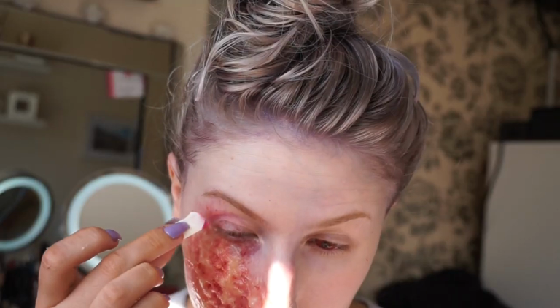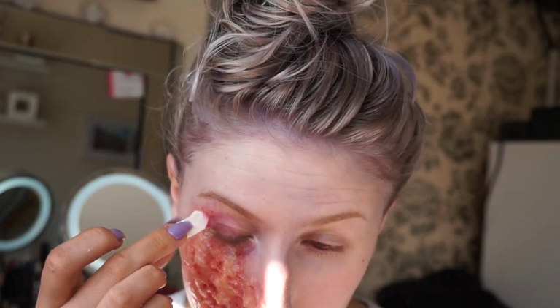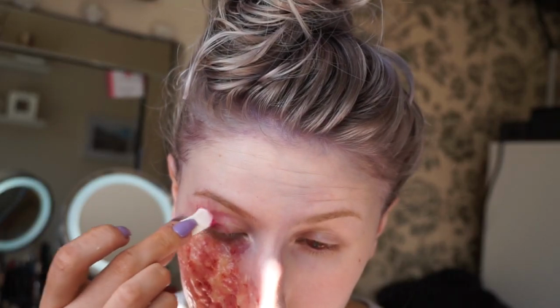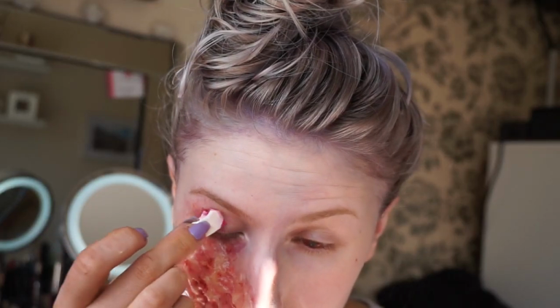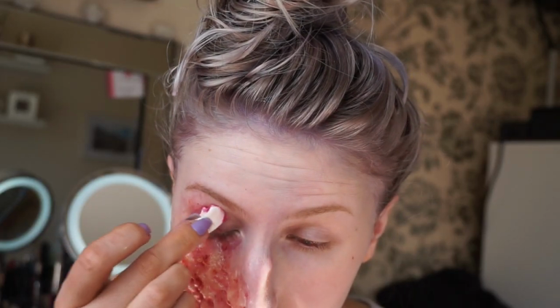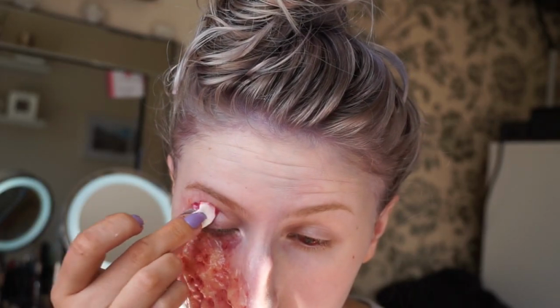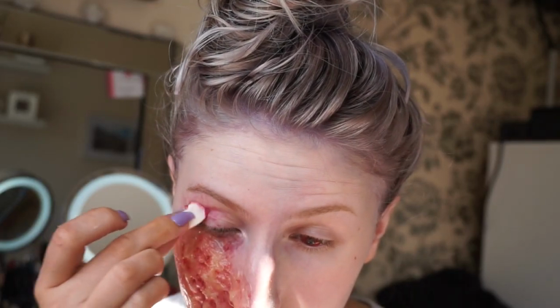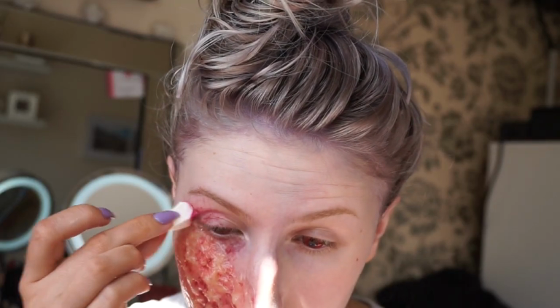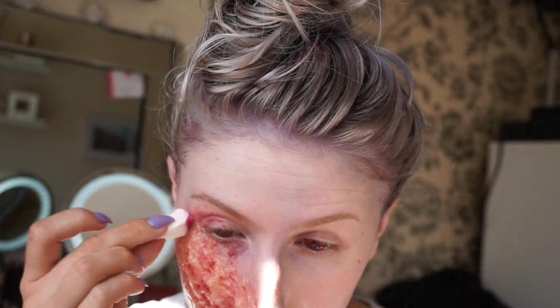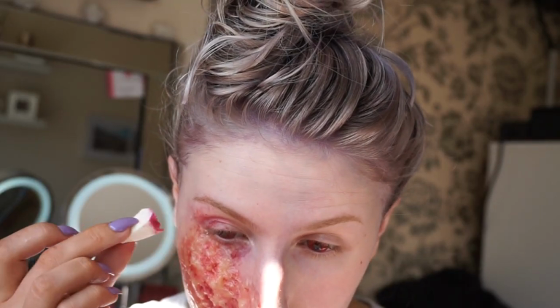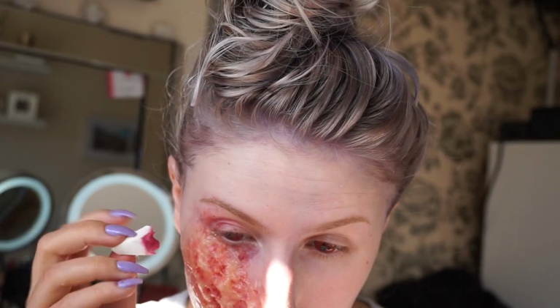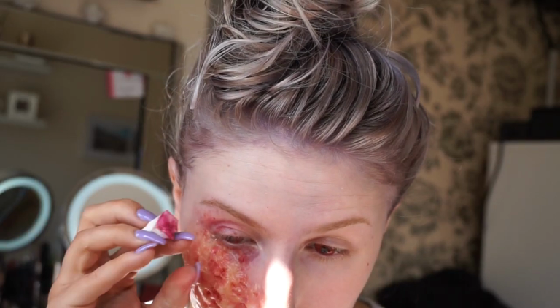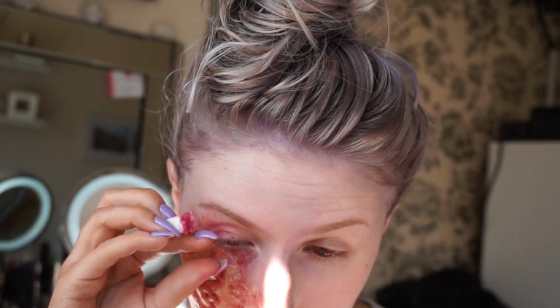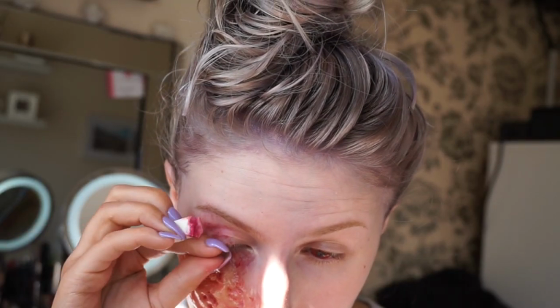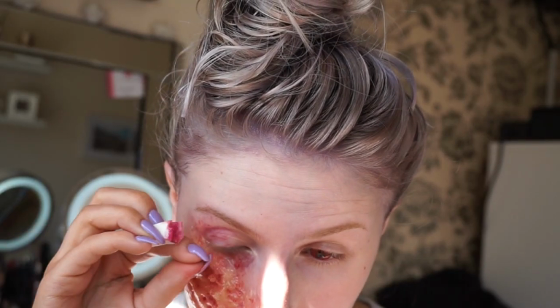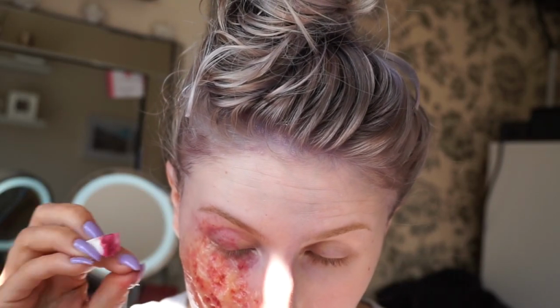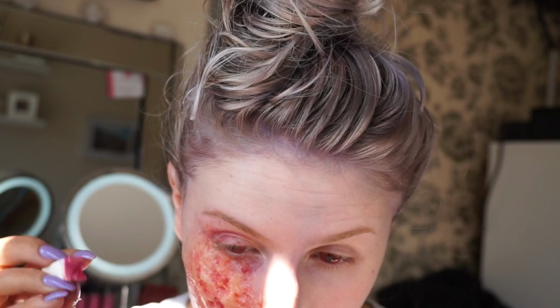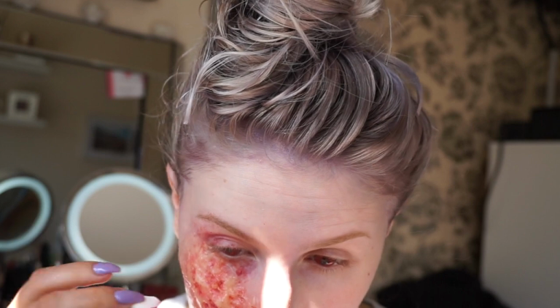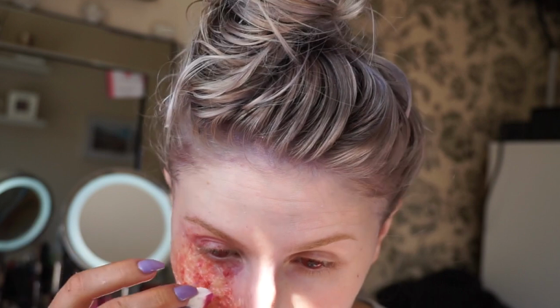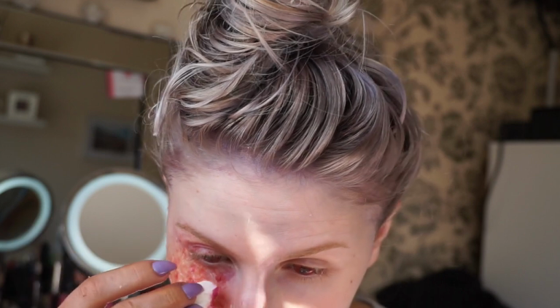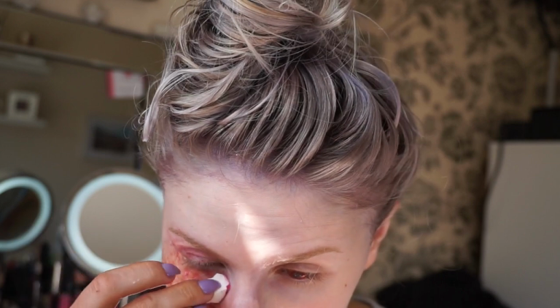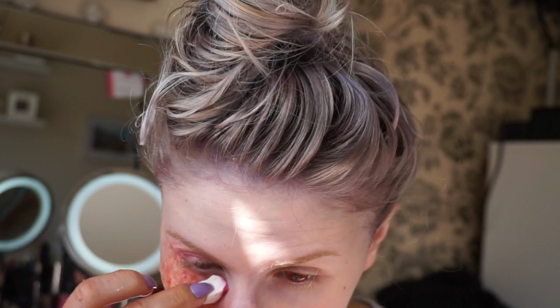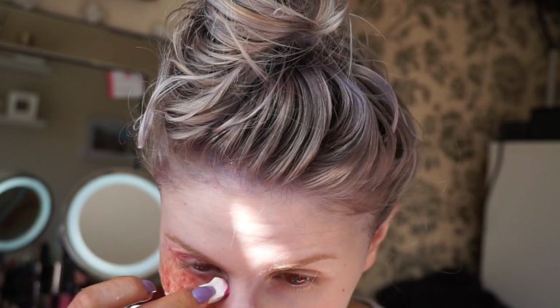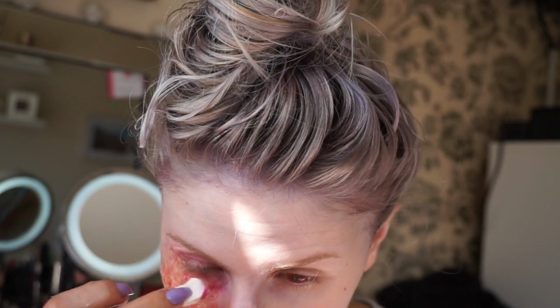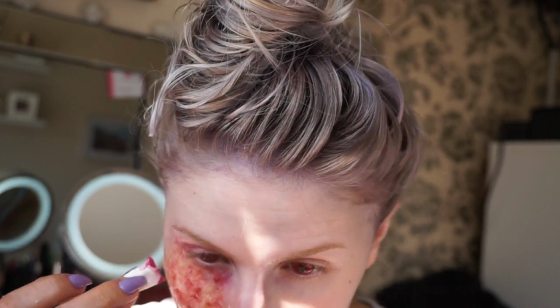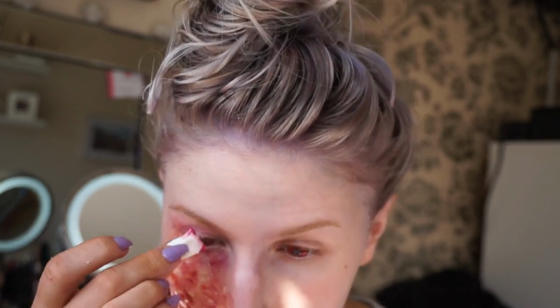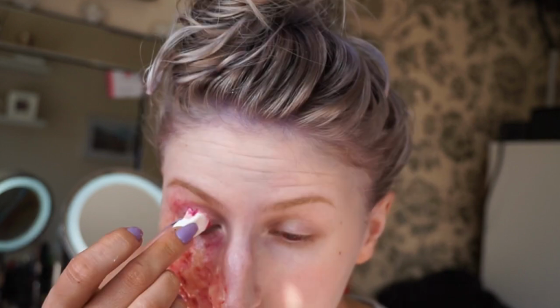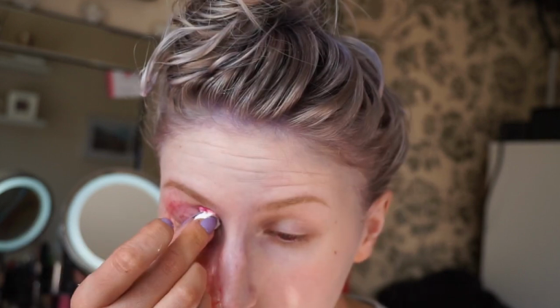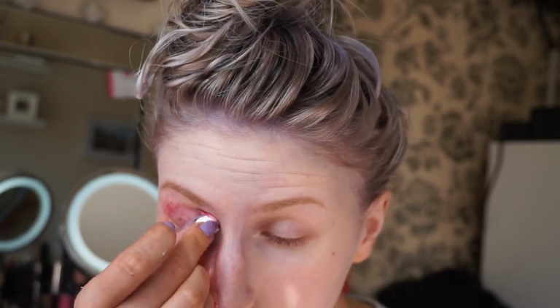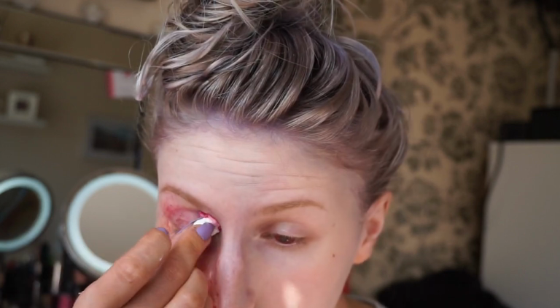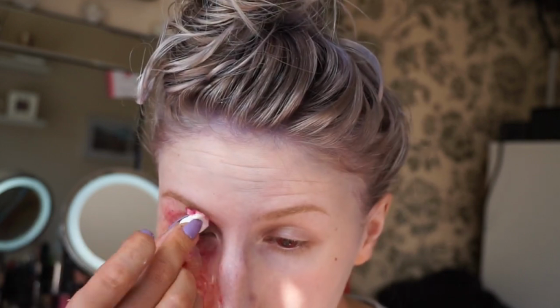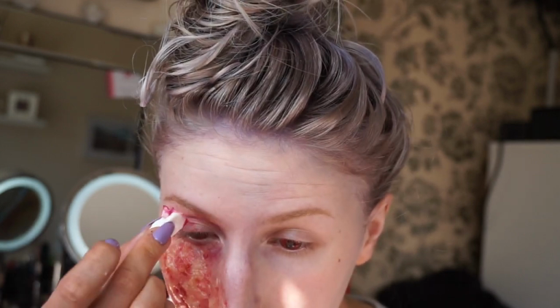I am then adding some purples and blues onto the eyelid and underneath the eye, just to make it look bloodshot and really sore.